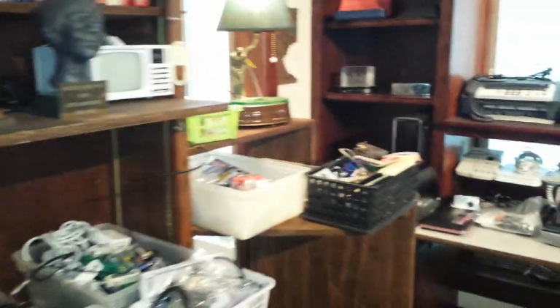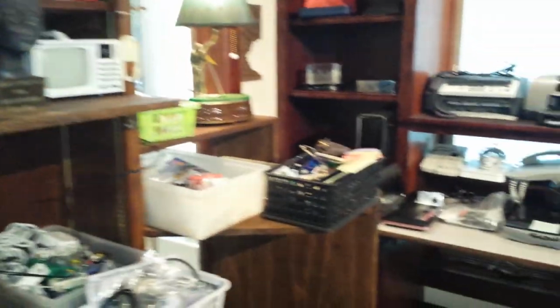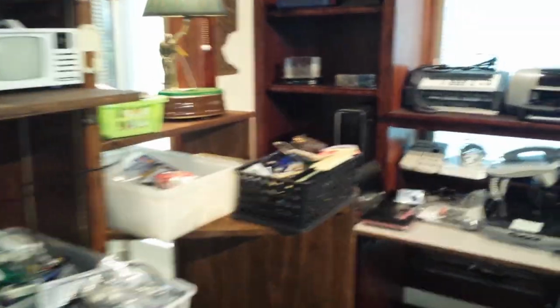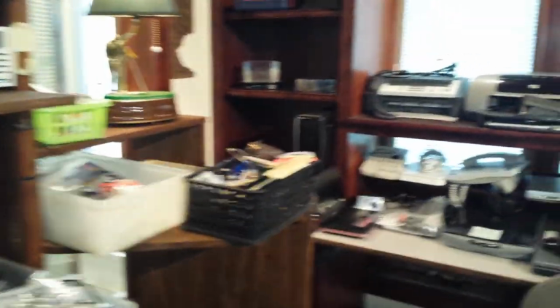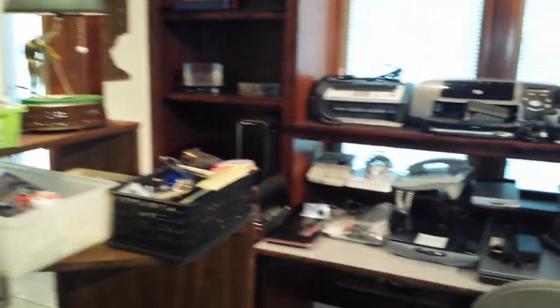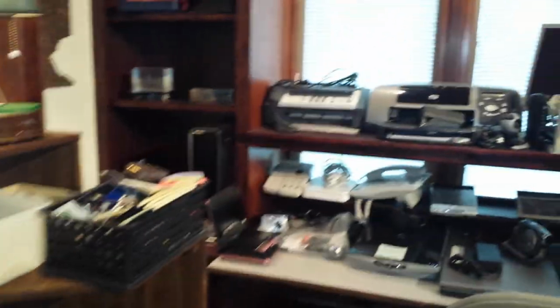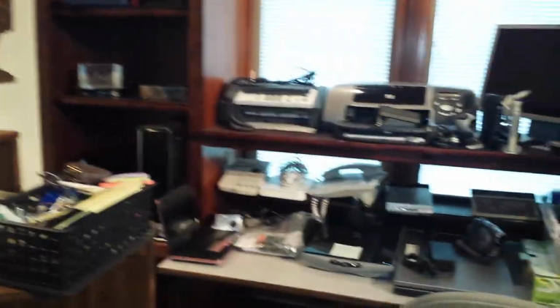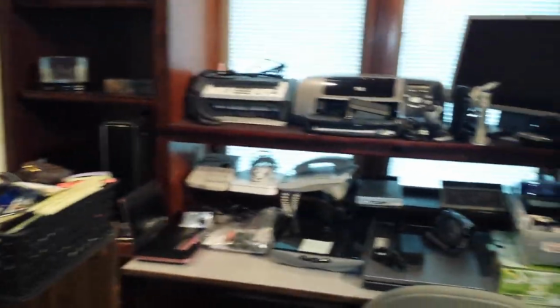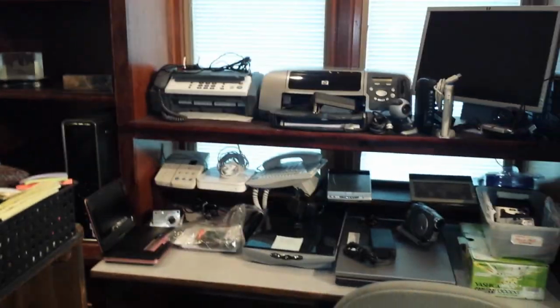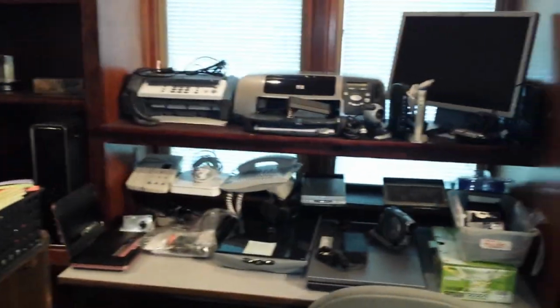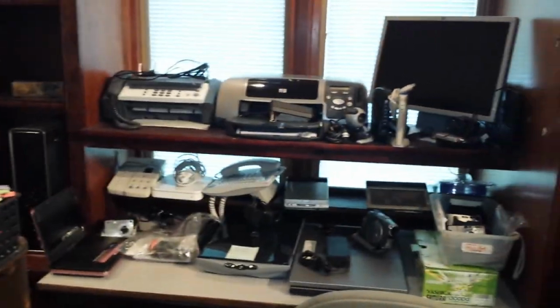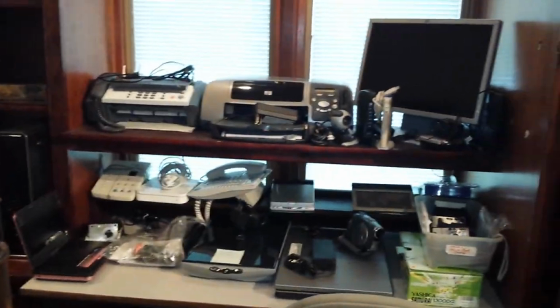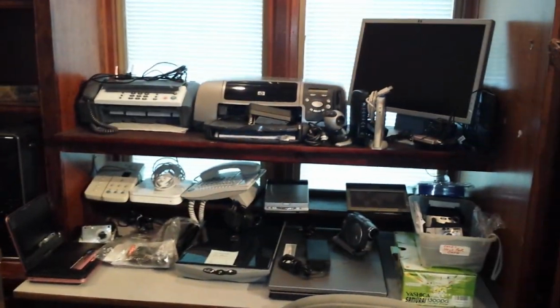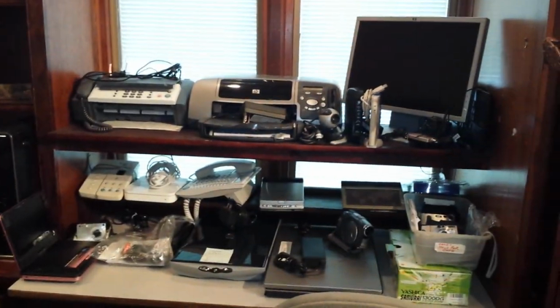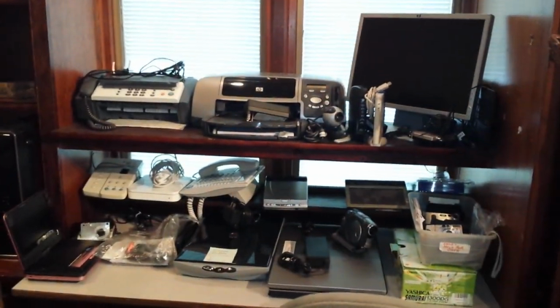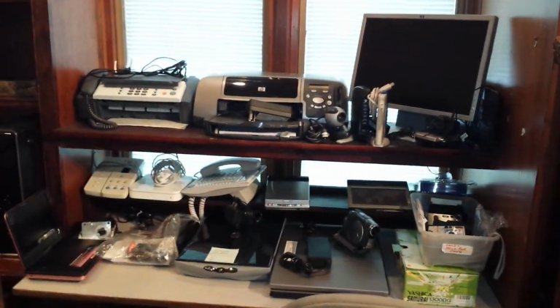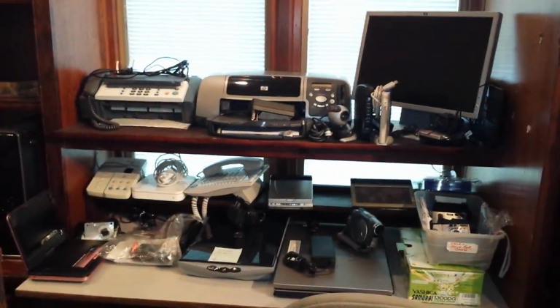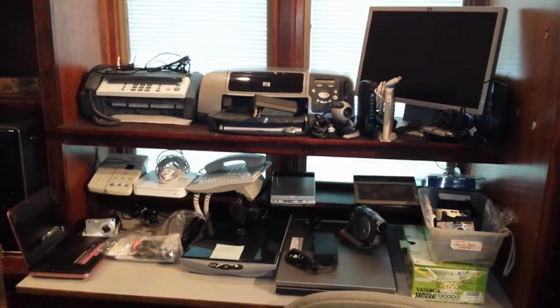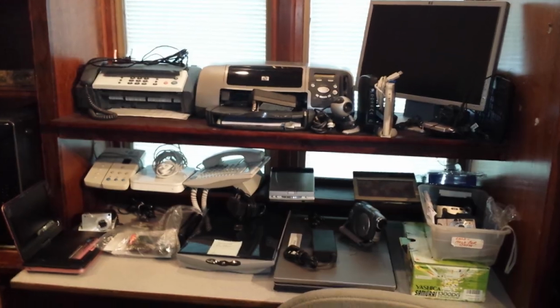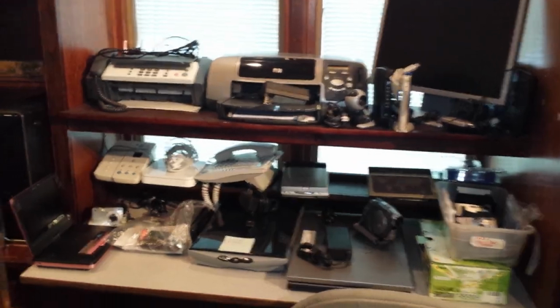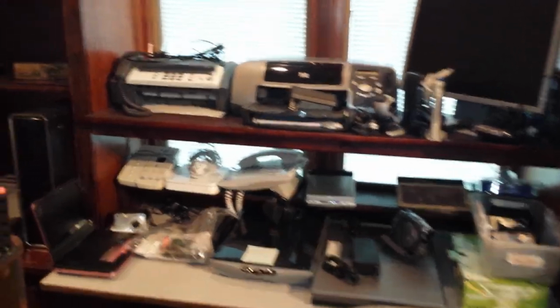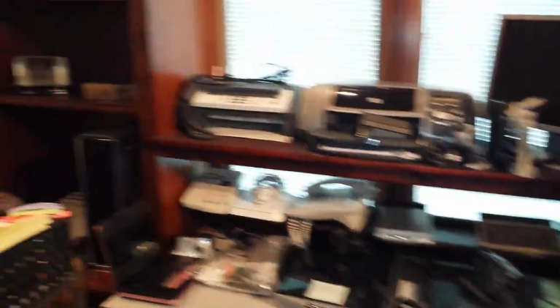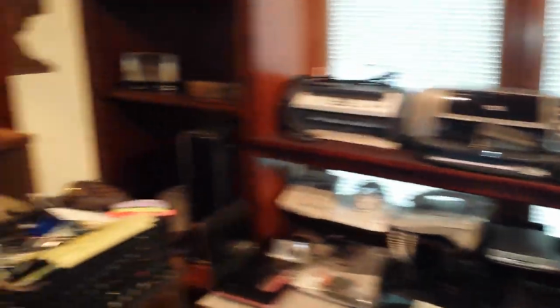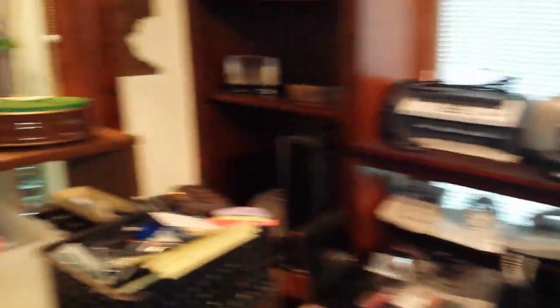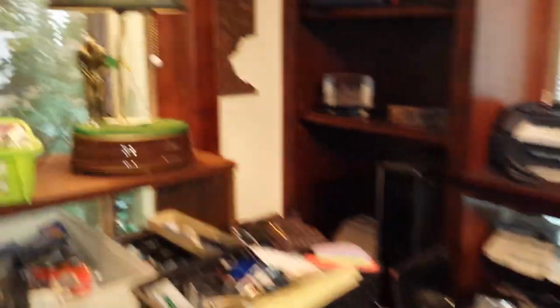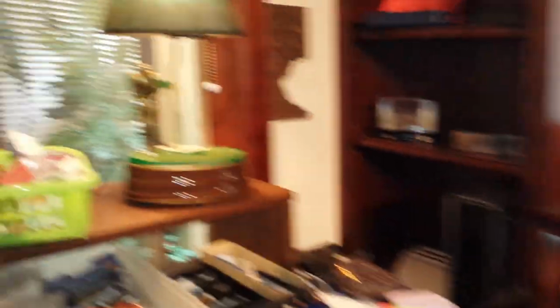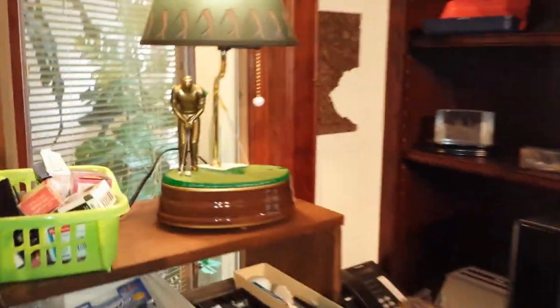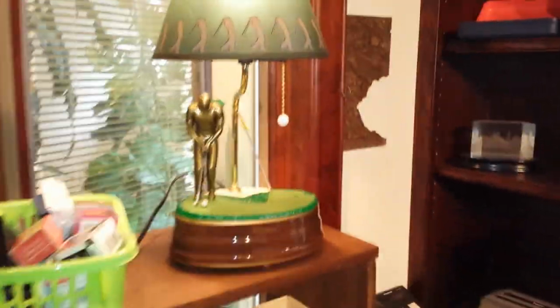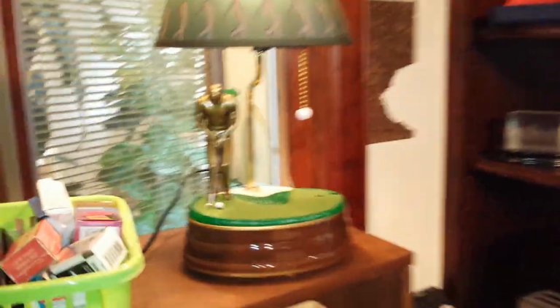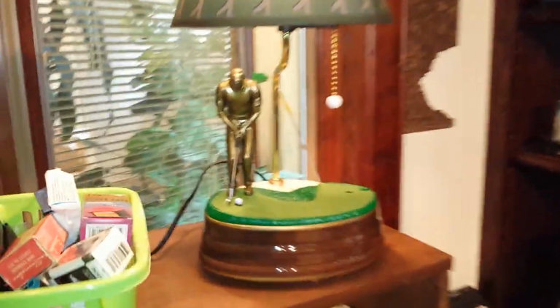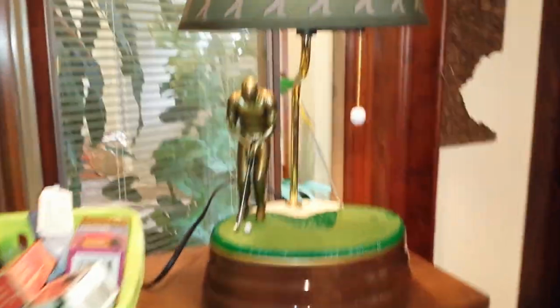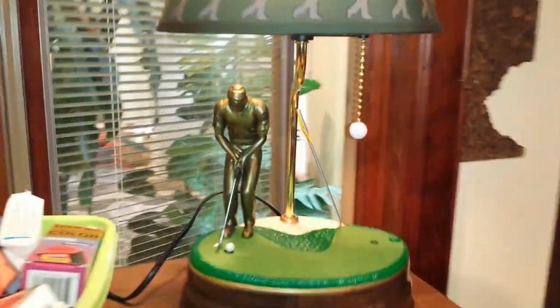Laptops, LCD monitors, TVs. This is a really cool lamp.